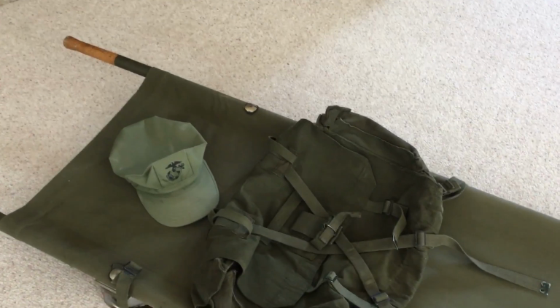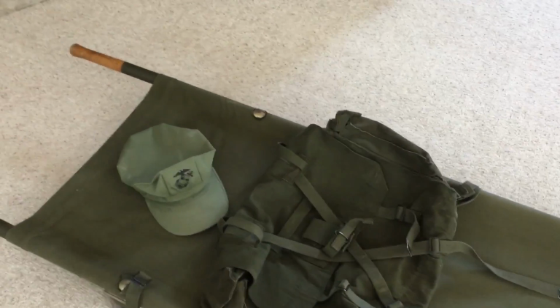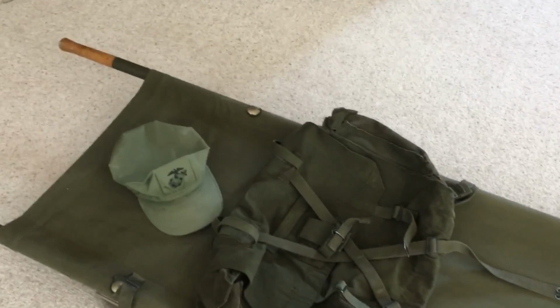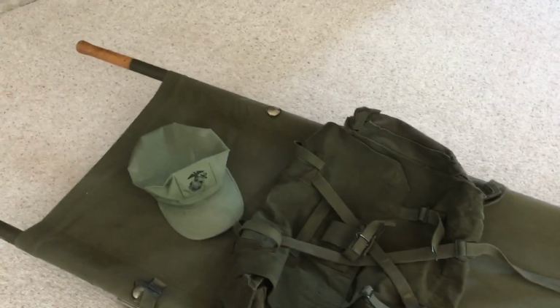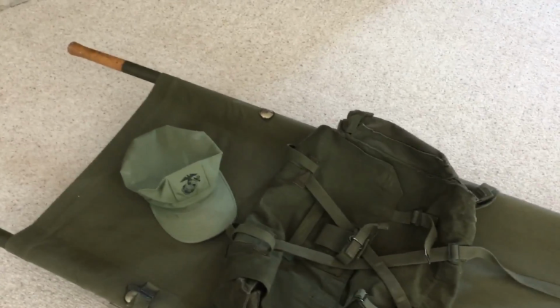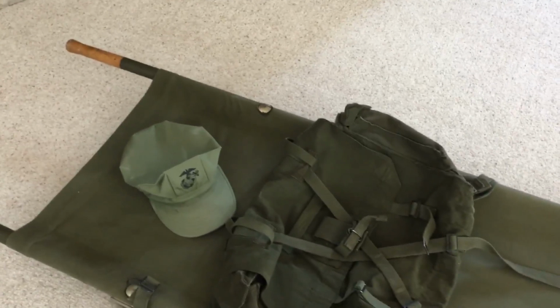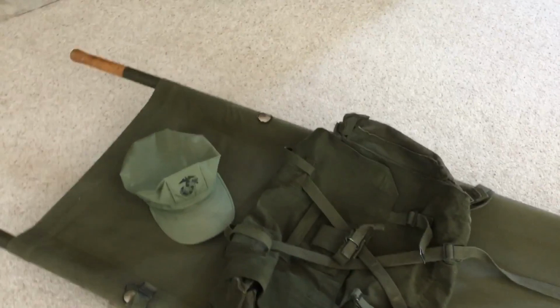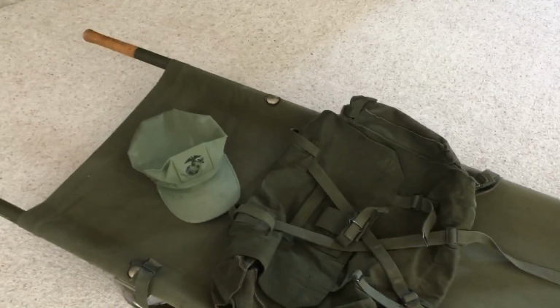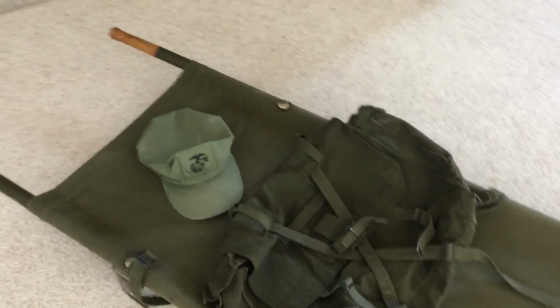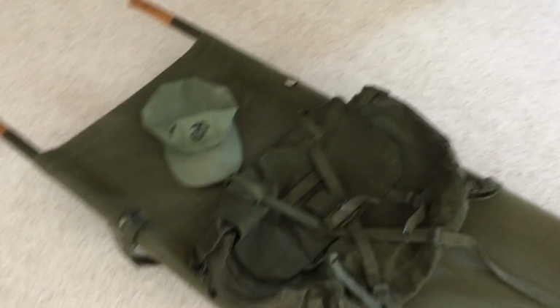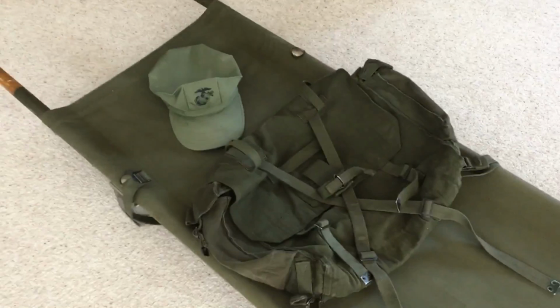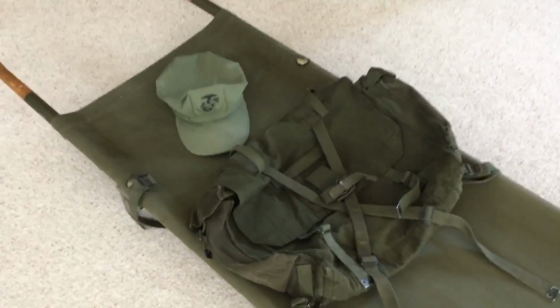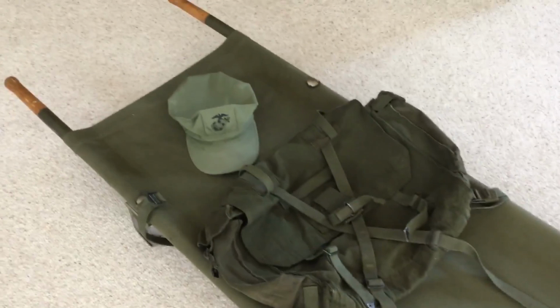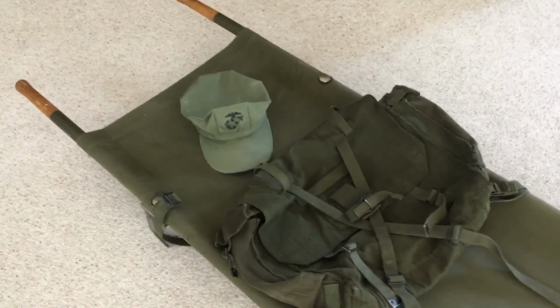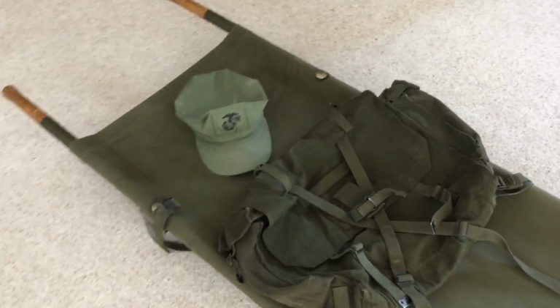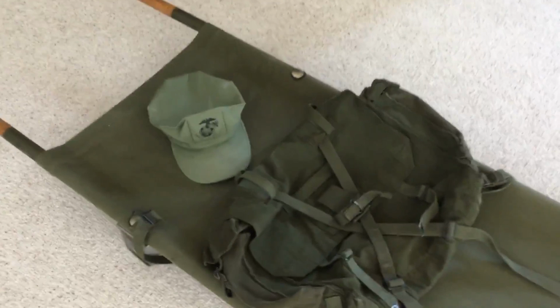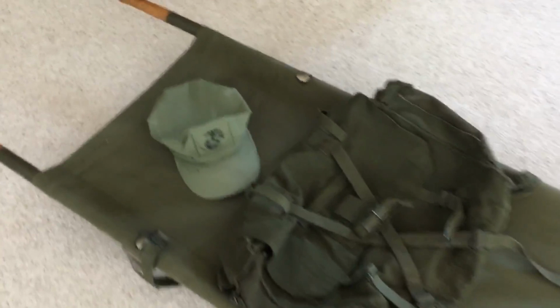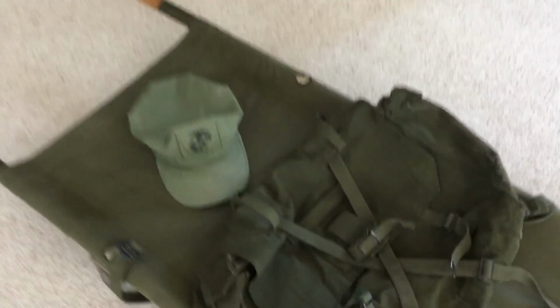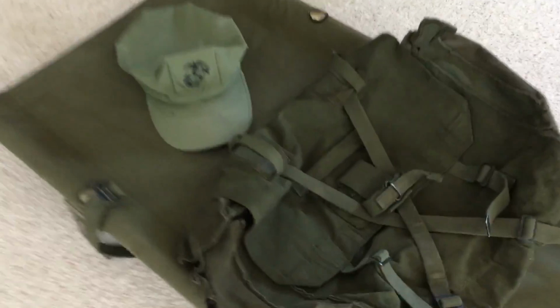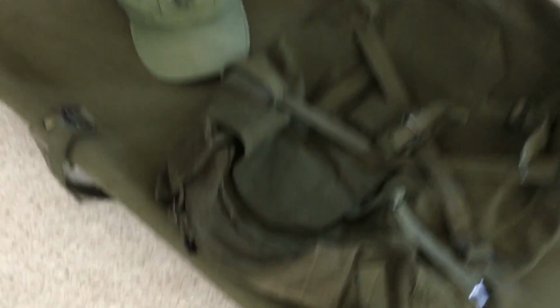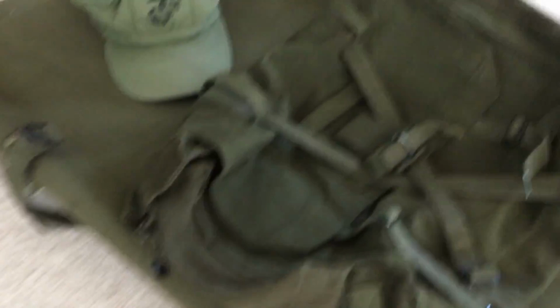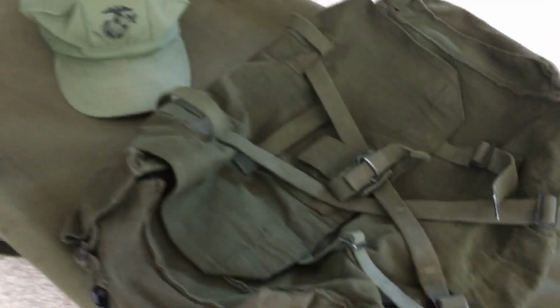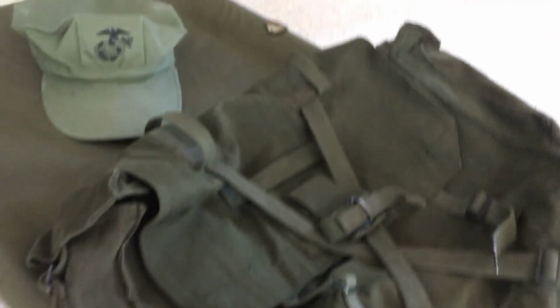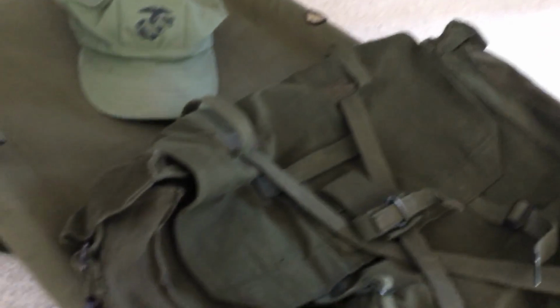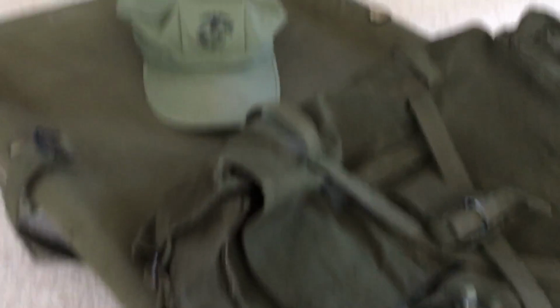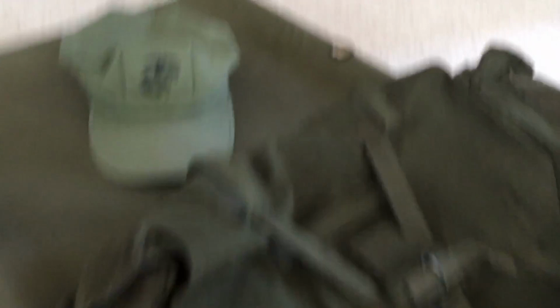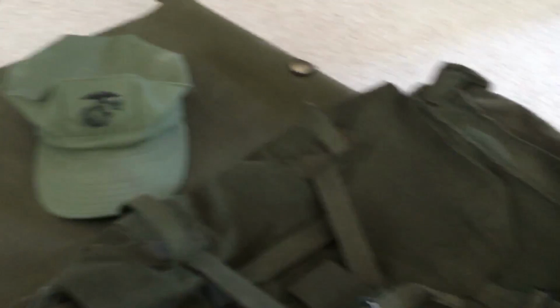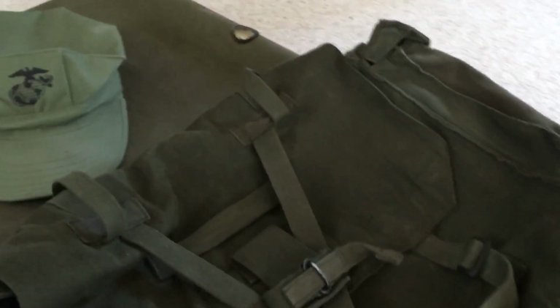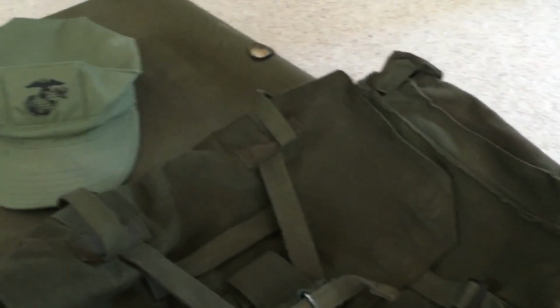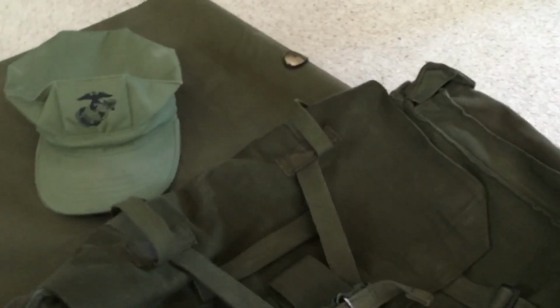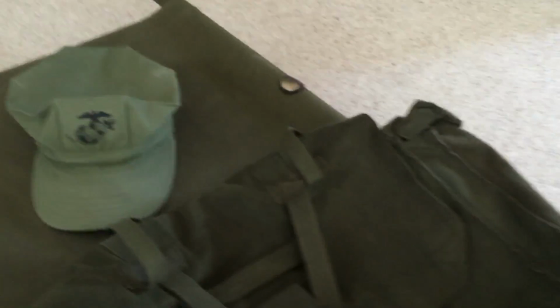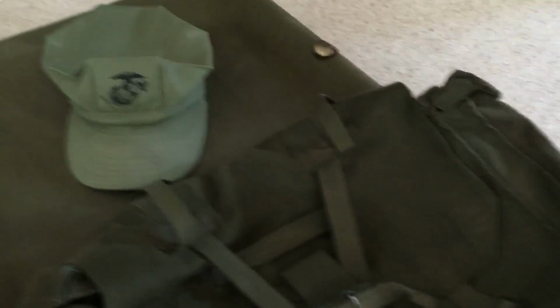Hello again YouTube, Re-Enactor Talk coming at you, just doing a little channel update here and a little miscellany gear.